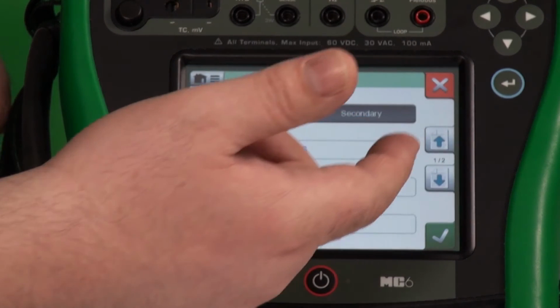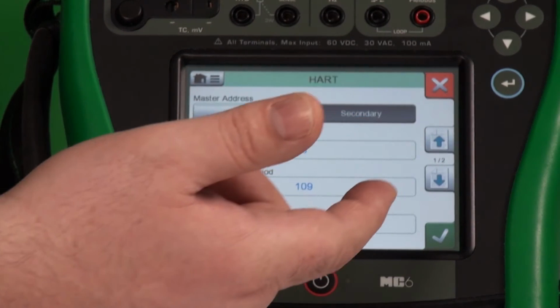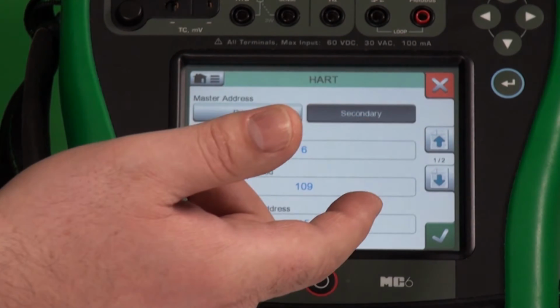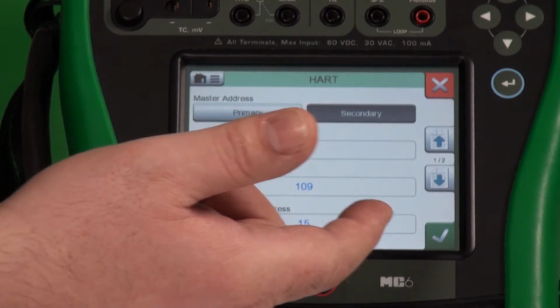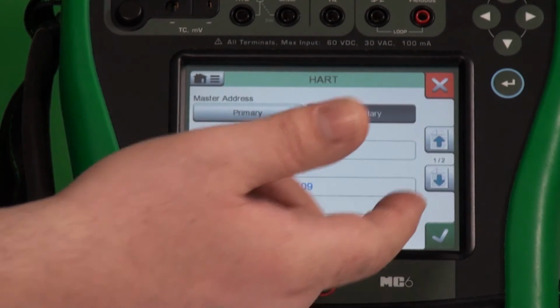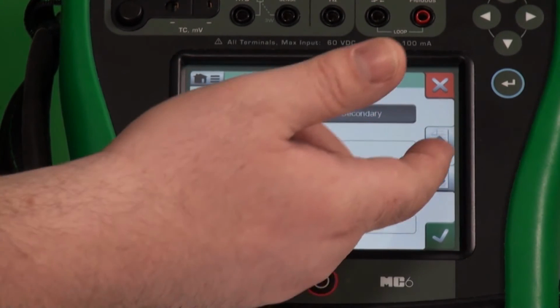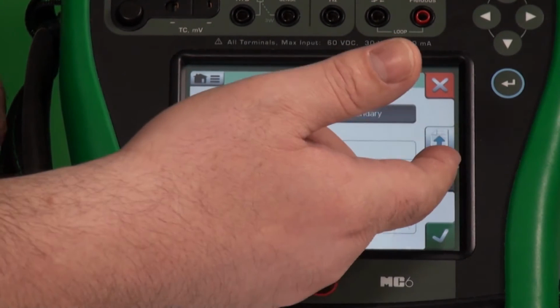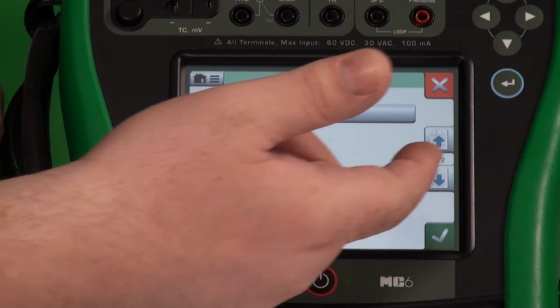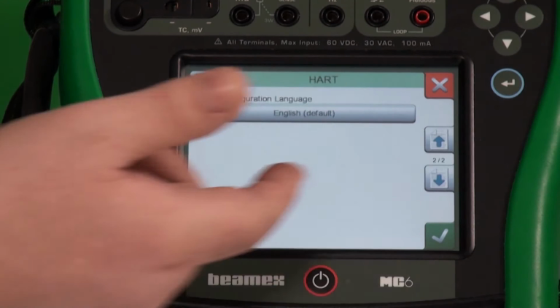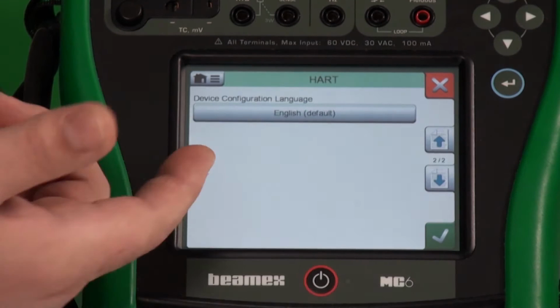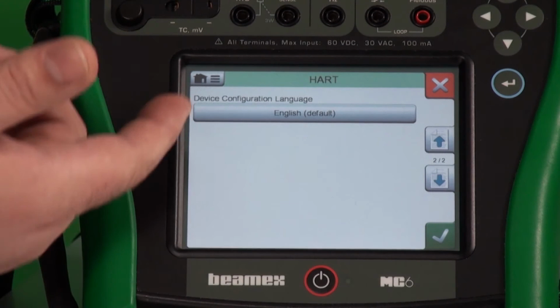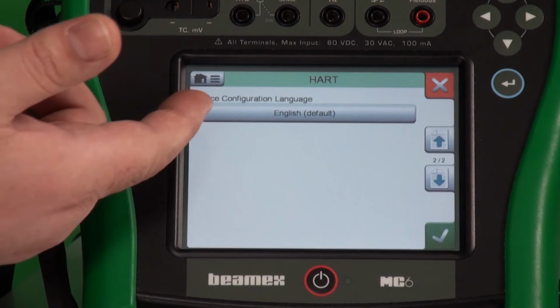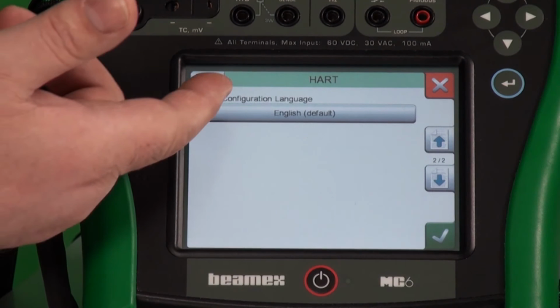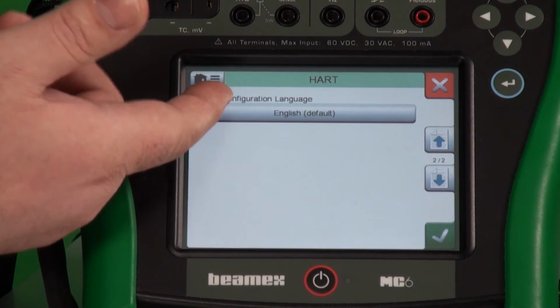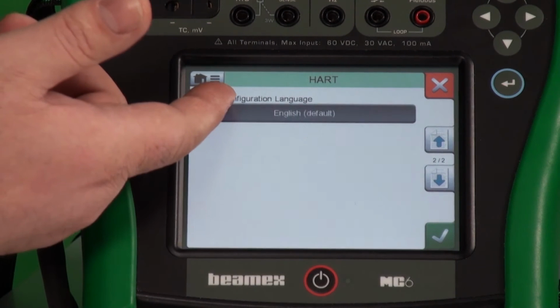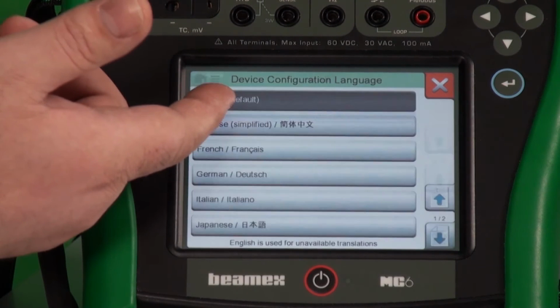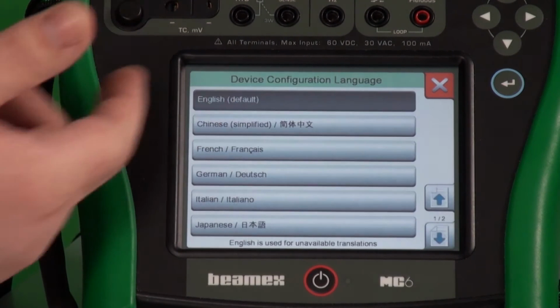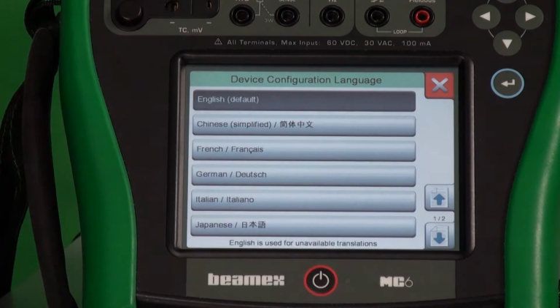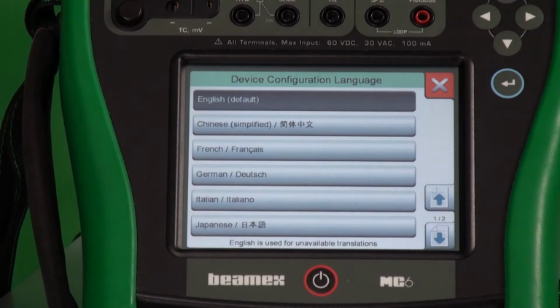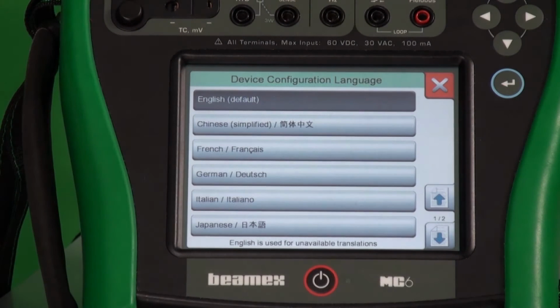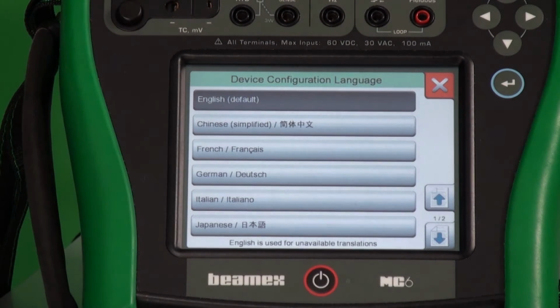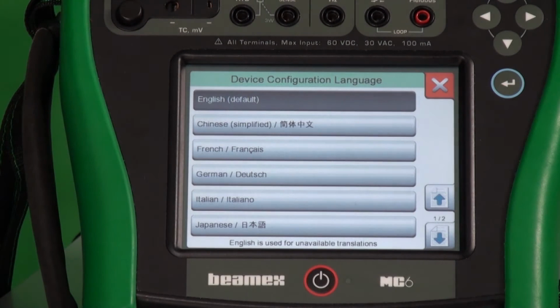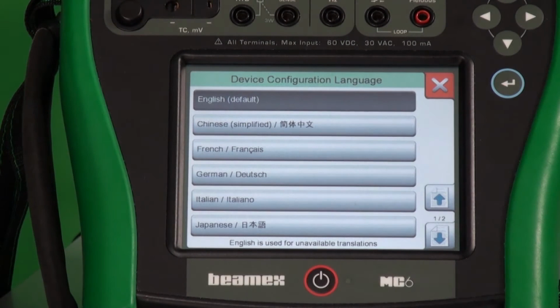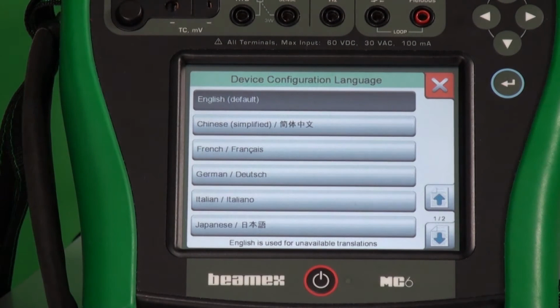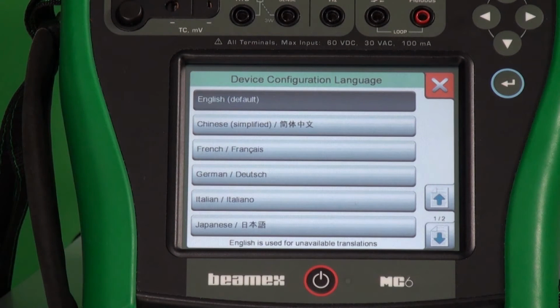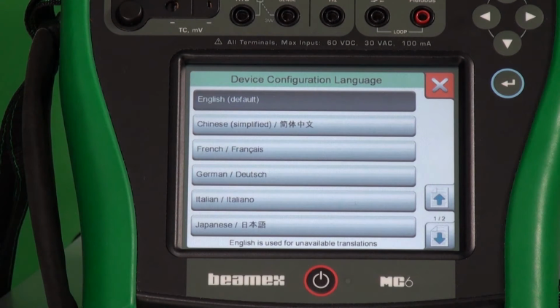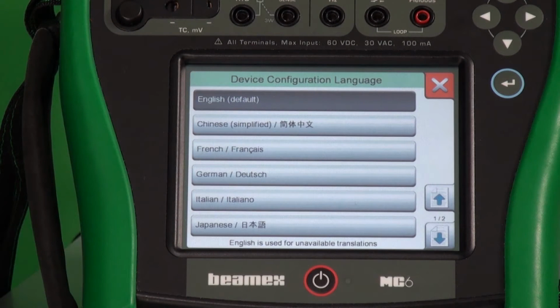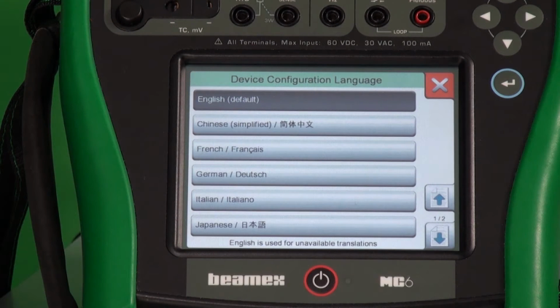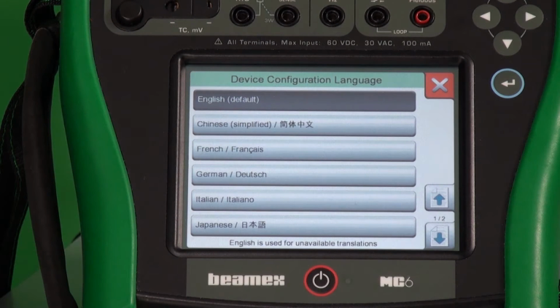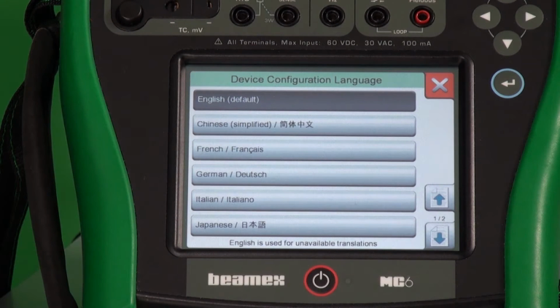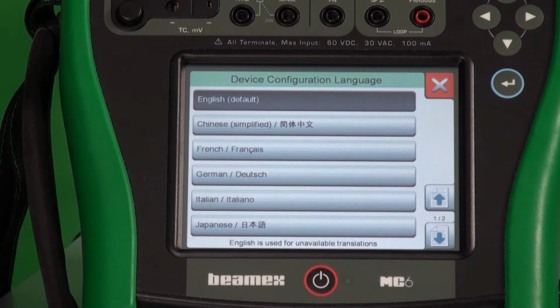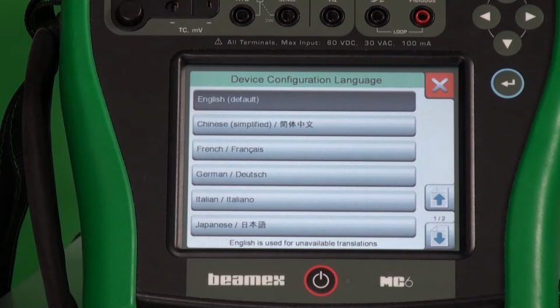Maybe you want a different language. So instead of English, maybe you want to have one of the other options available.